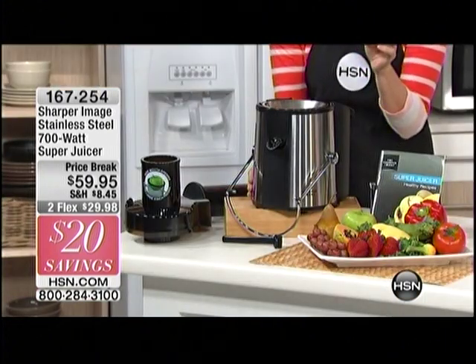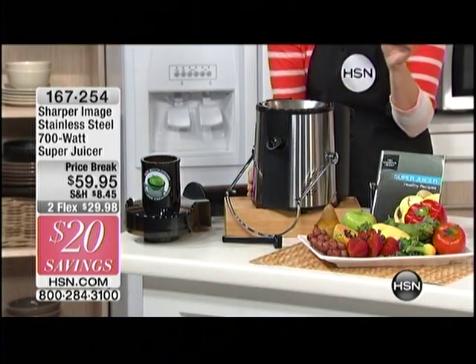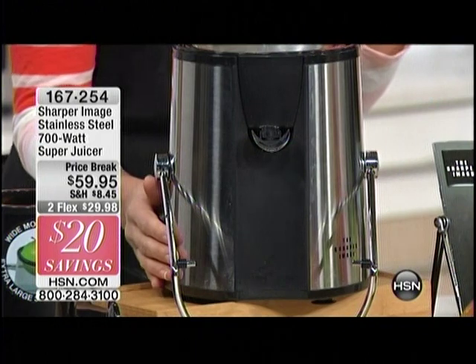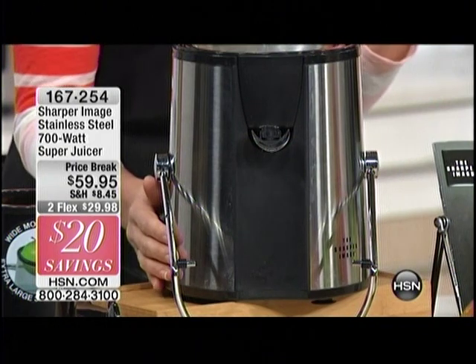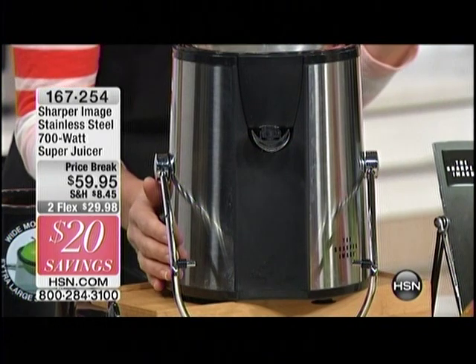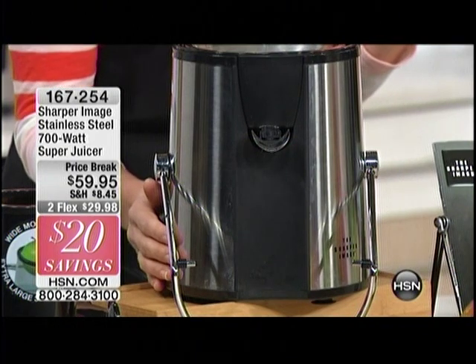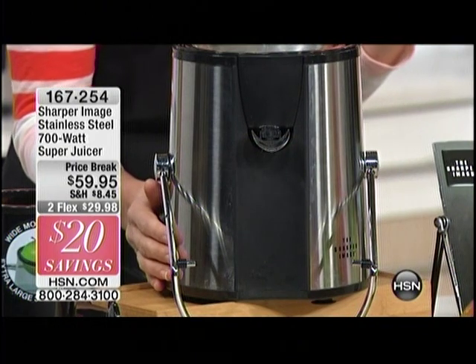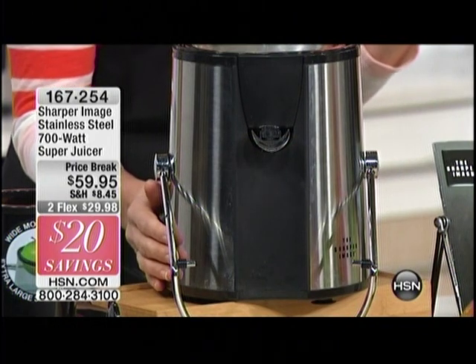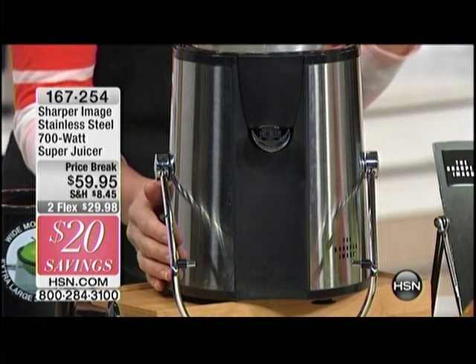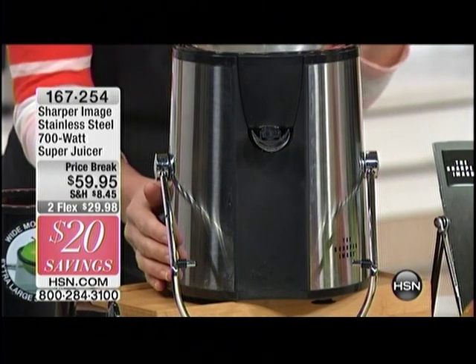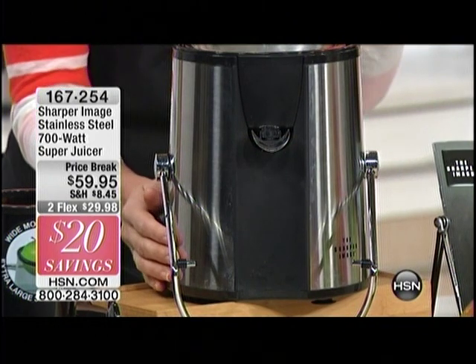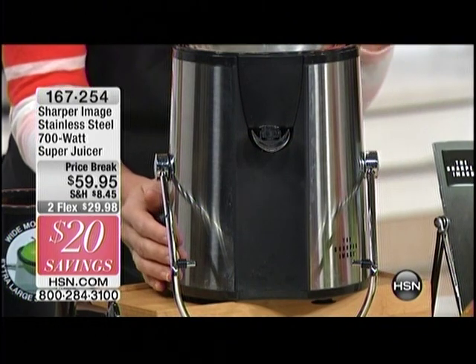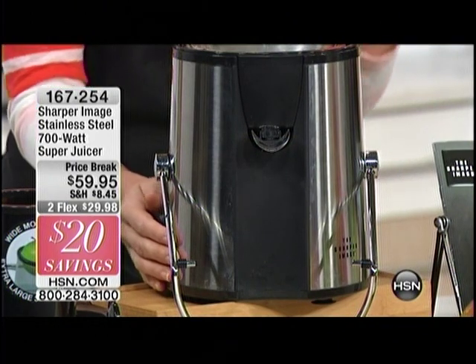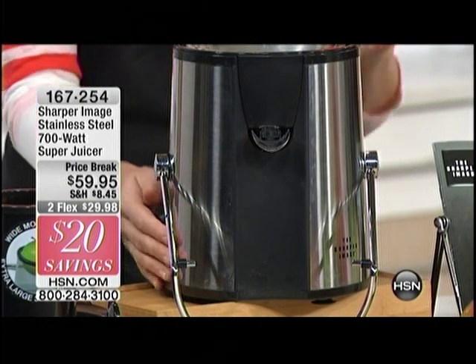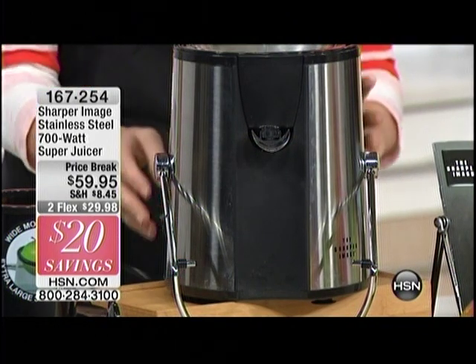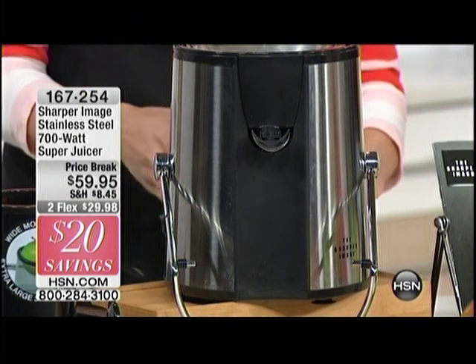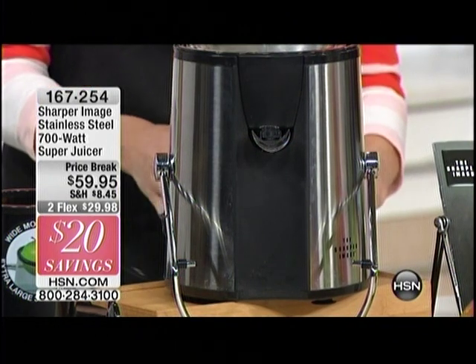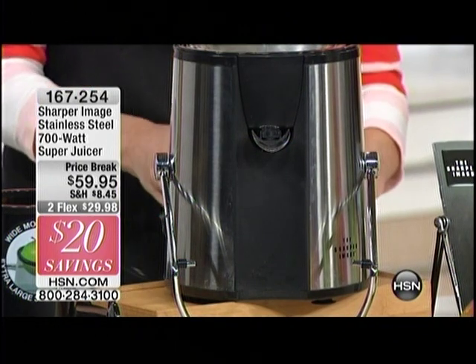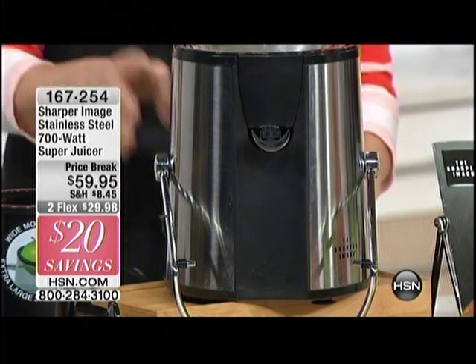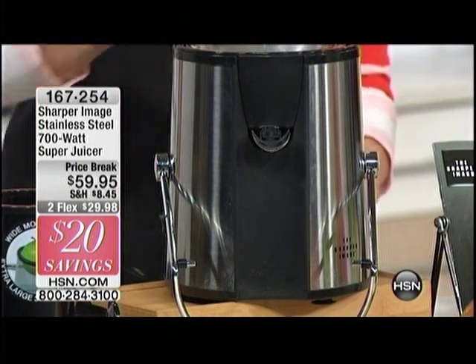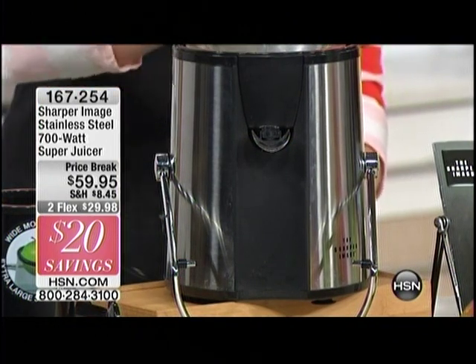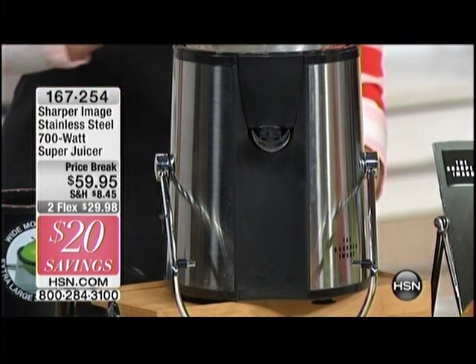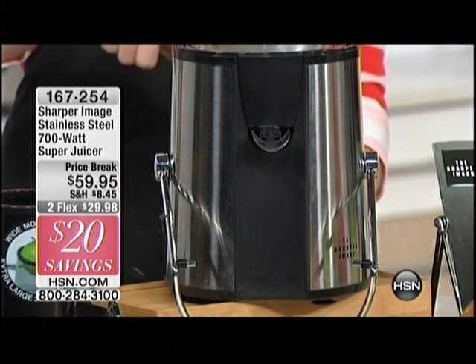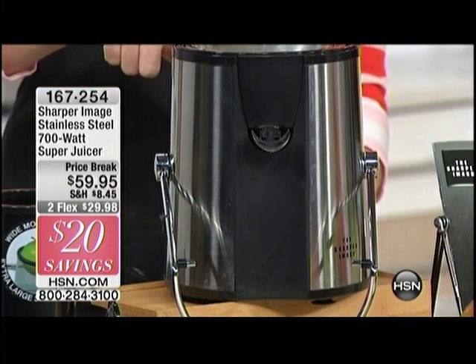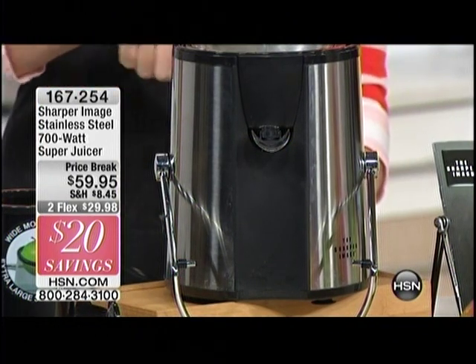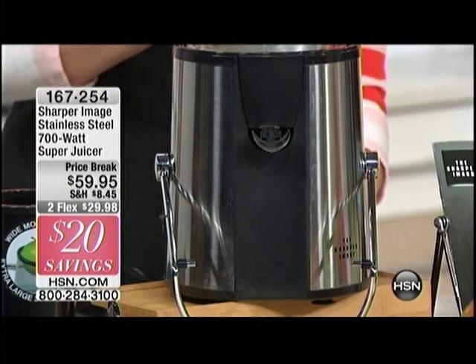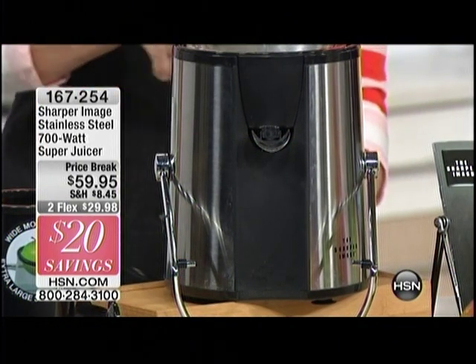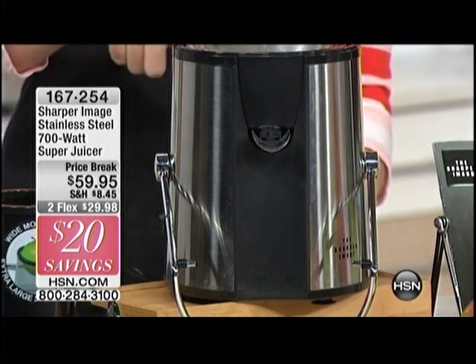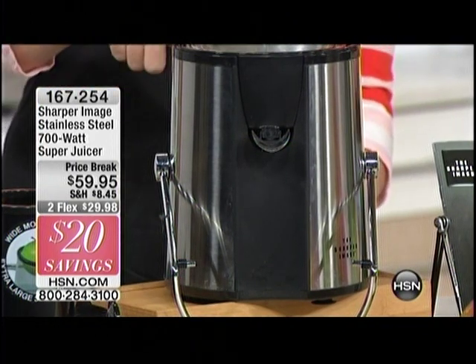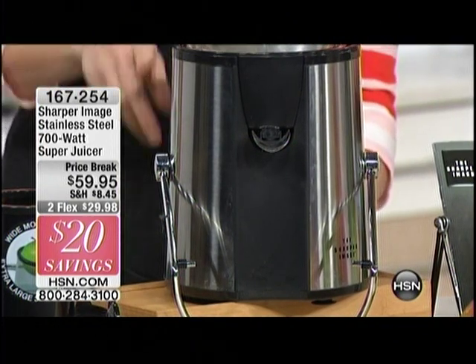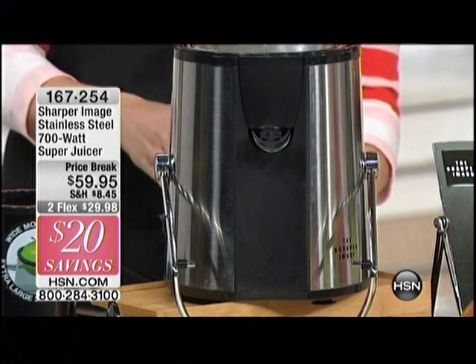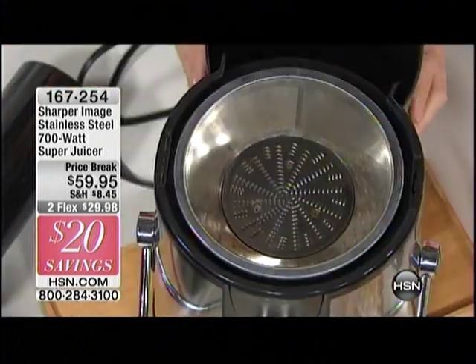700 watts — that's more than most of the power tools in your garage right now. That's almost a horsepower. That's a lot of power, that's no joke.